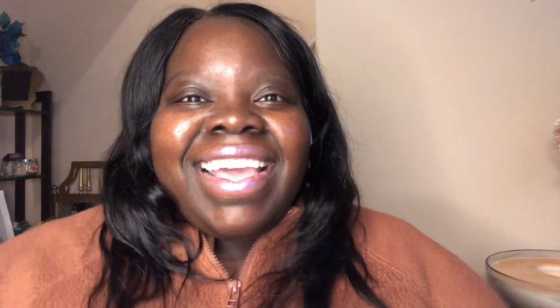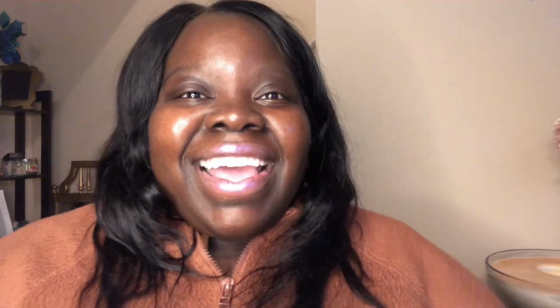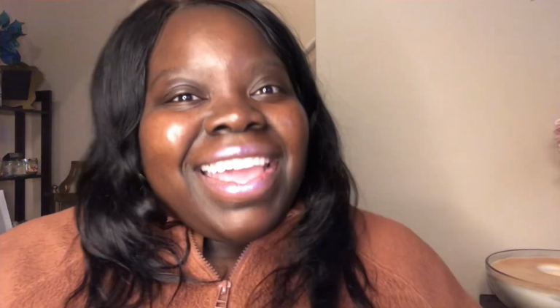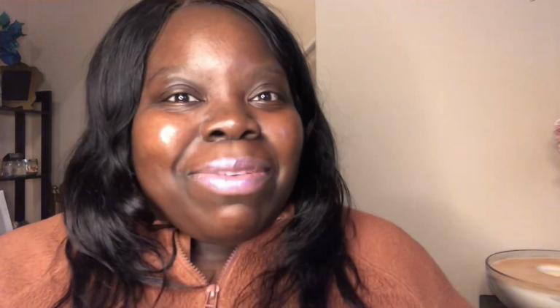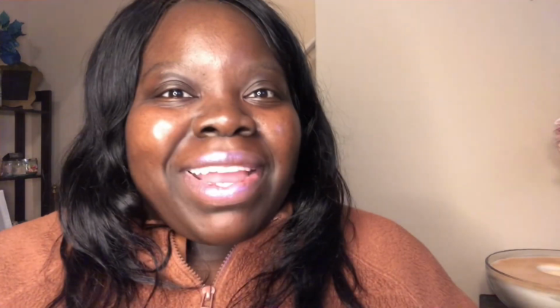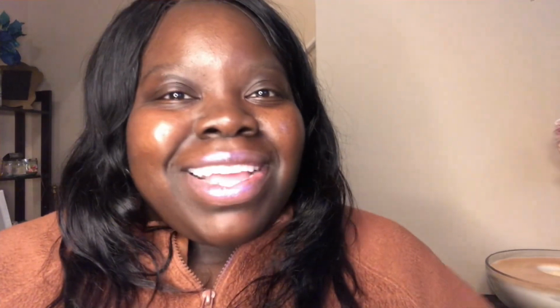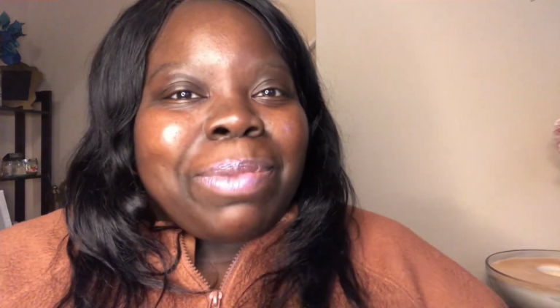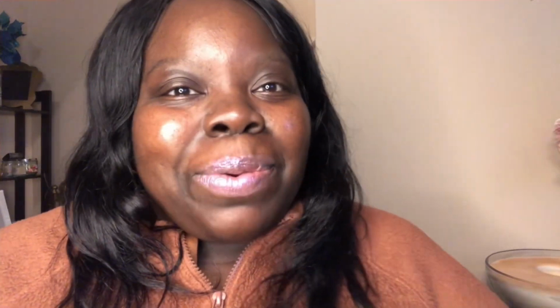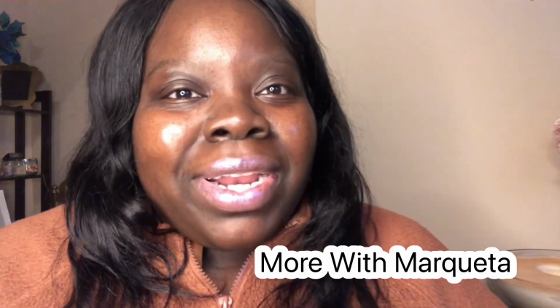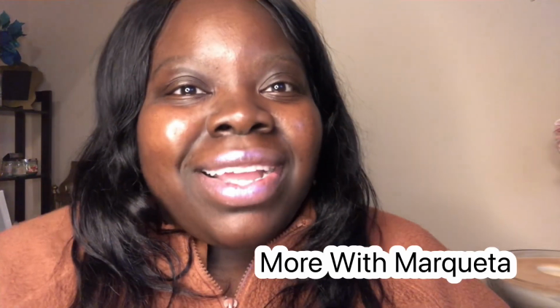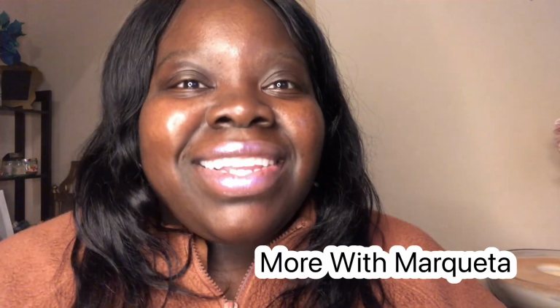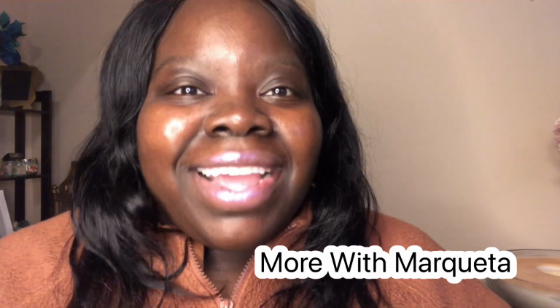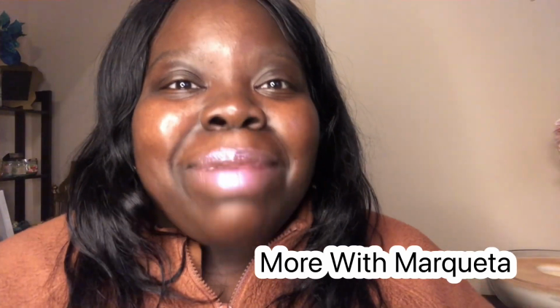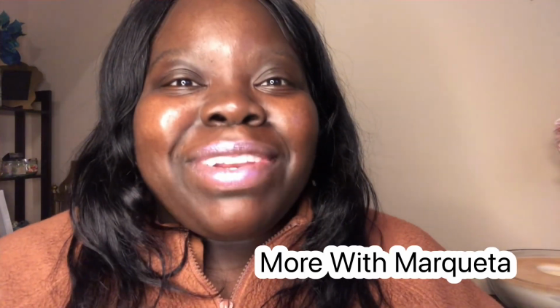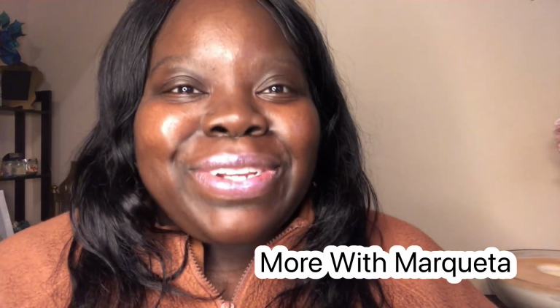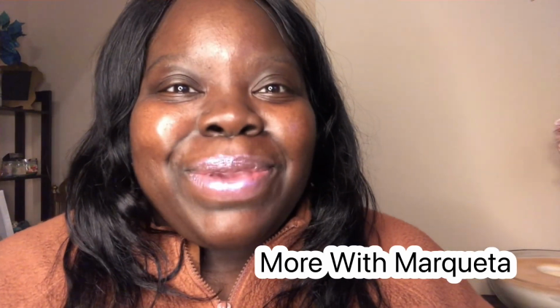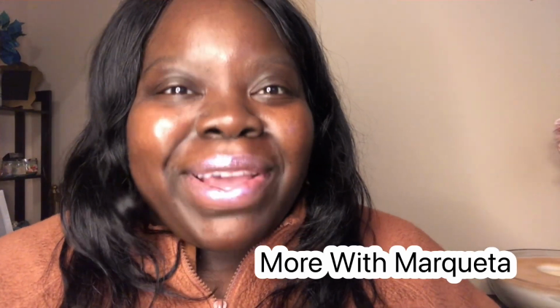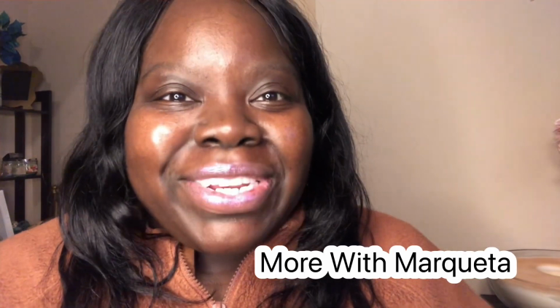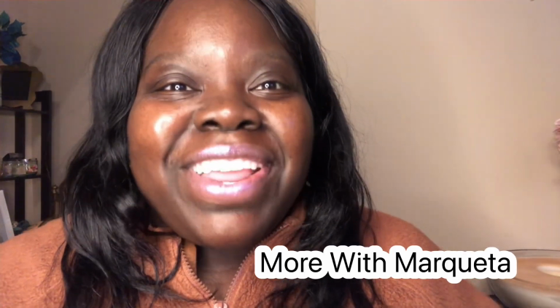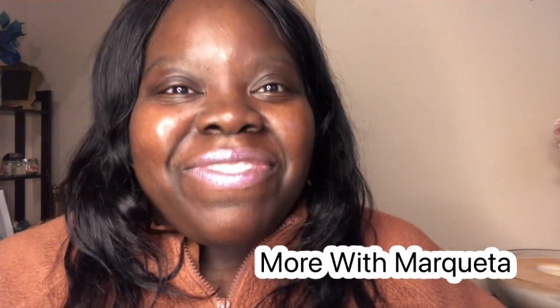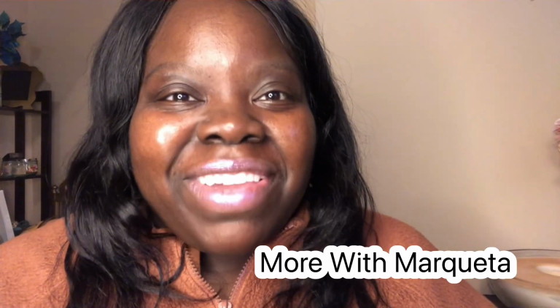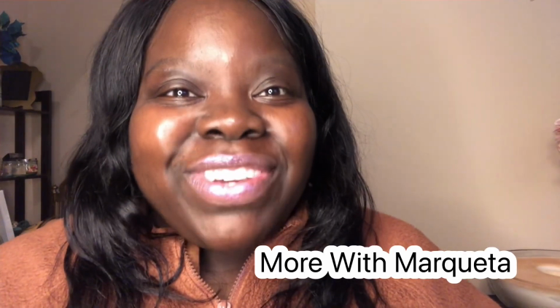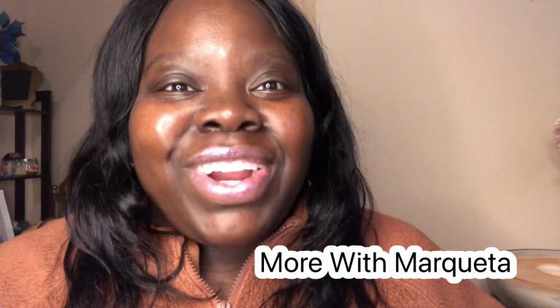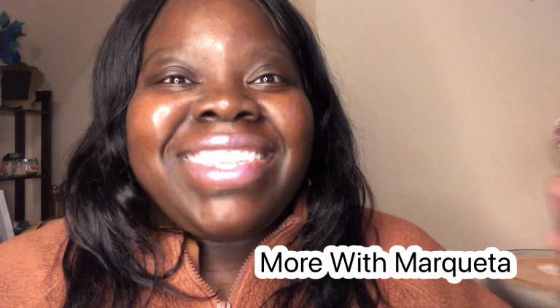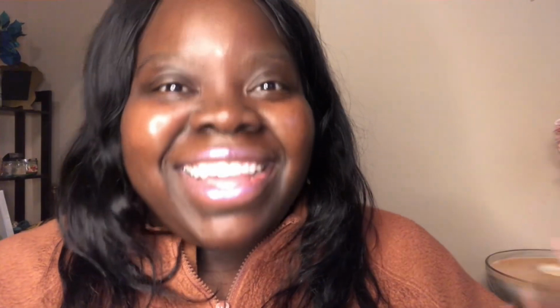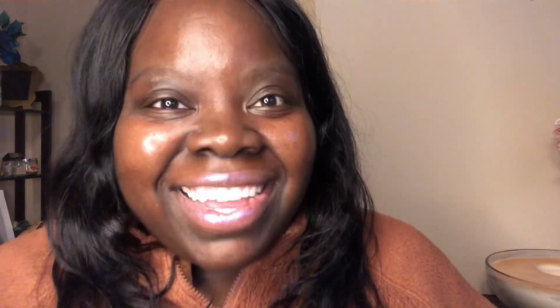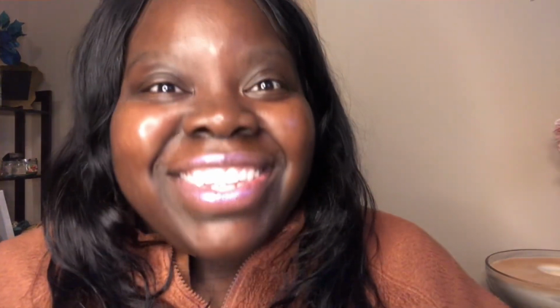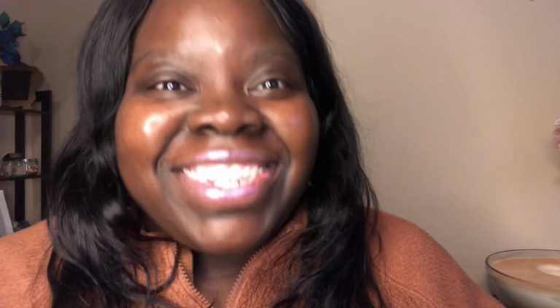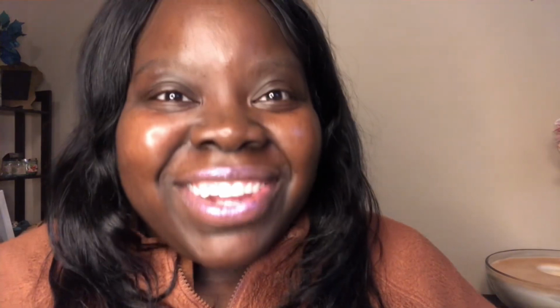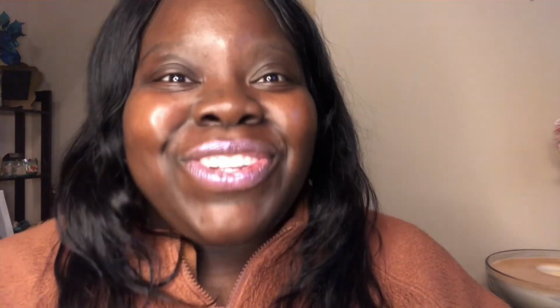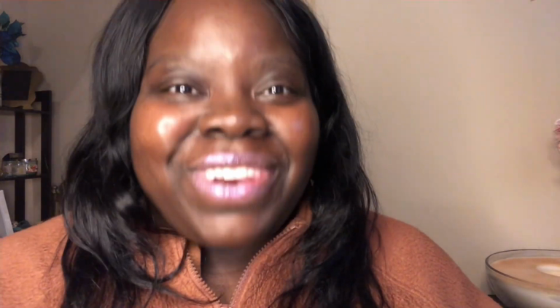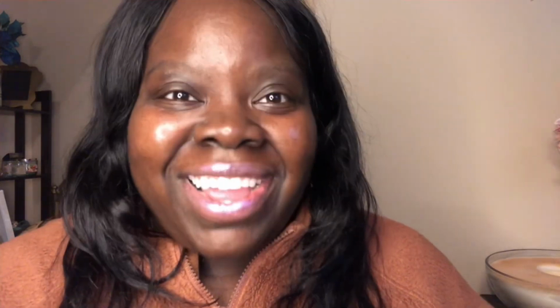Hey everybody, it's Marquita. Today I'm going to show you how to turn your favorite dress into lingerie.